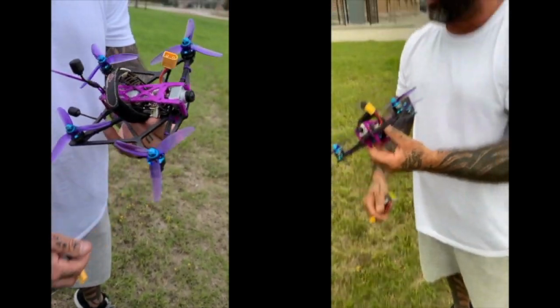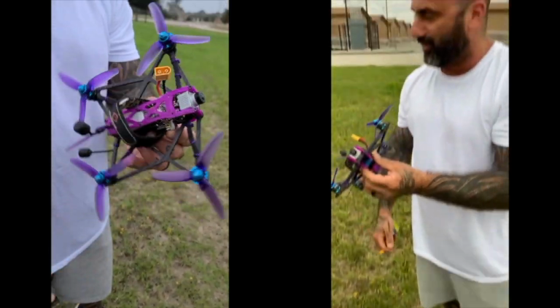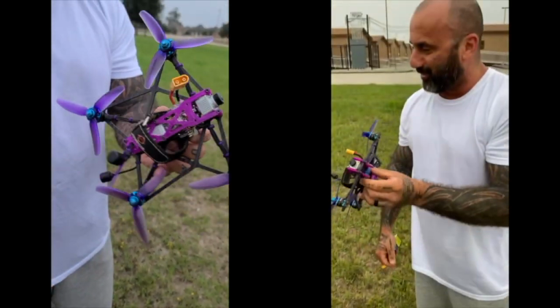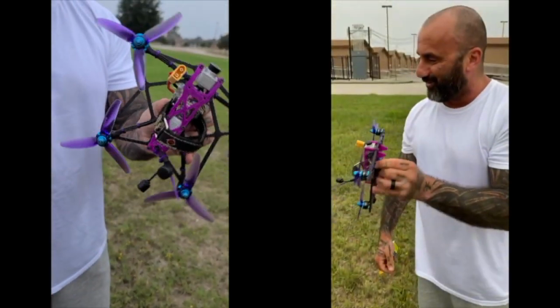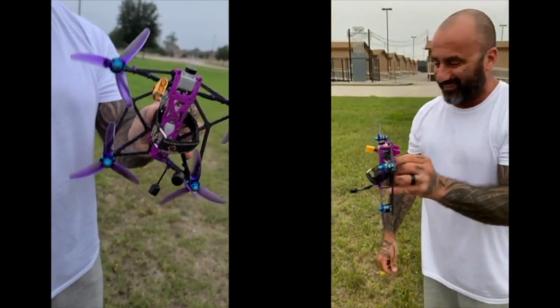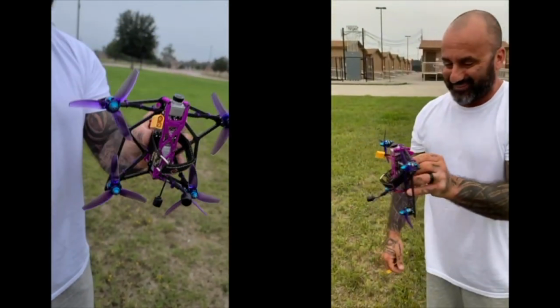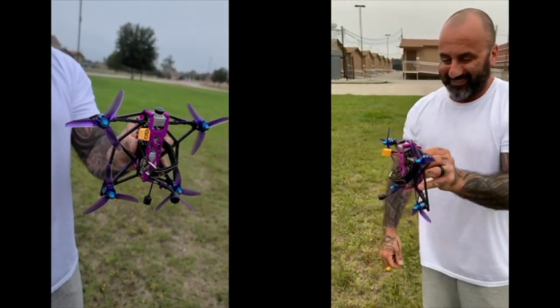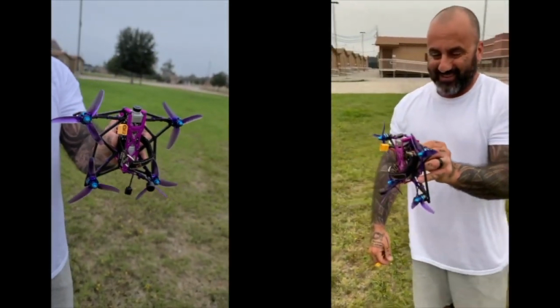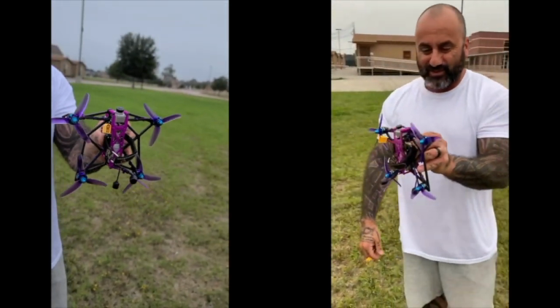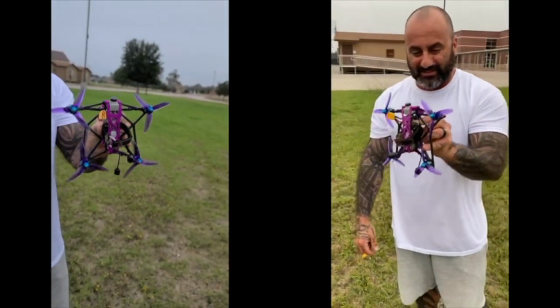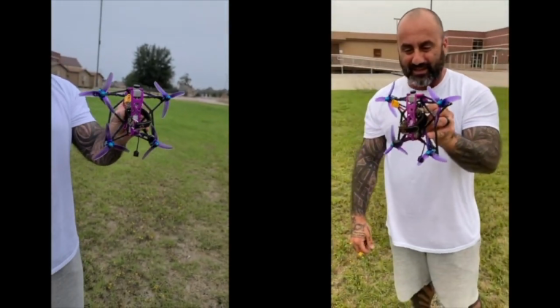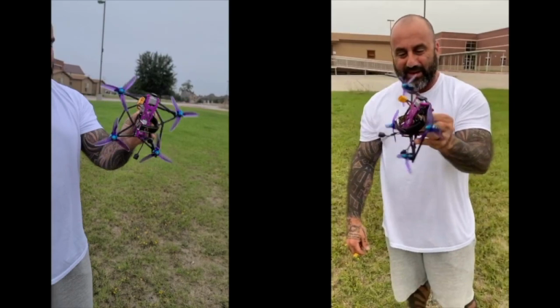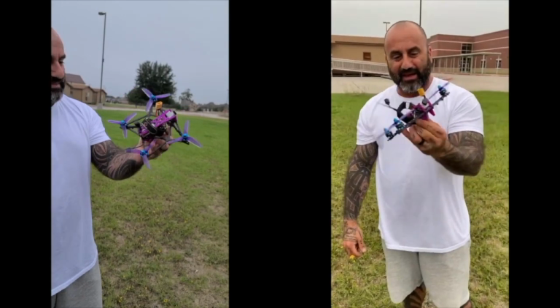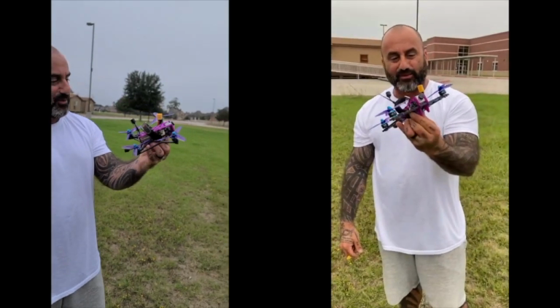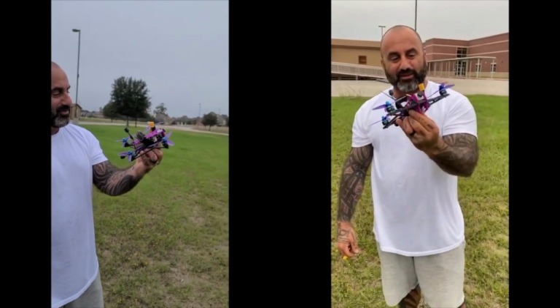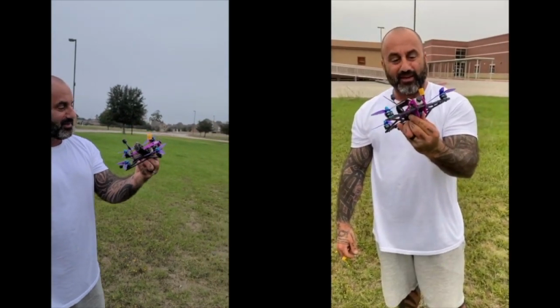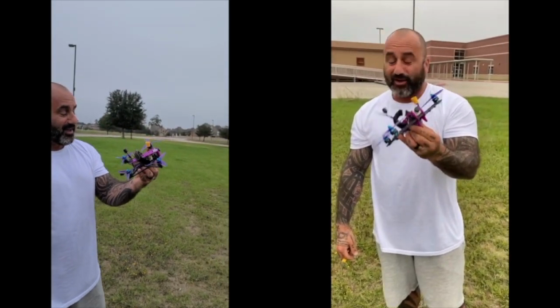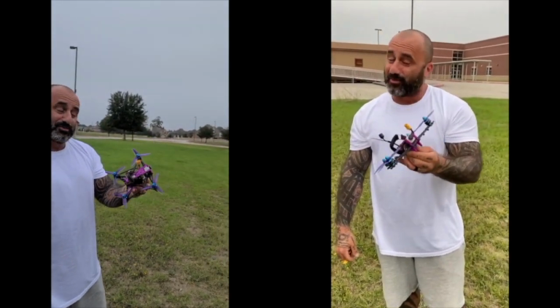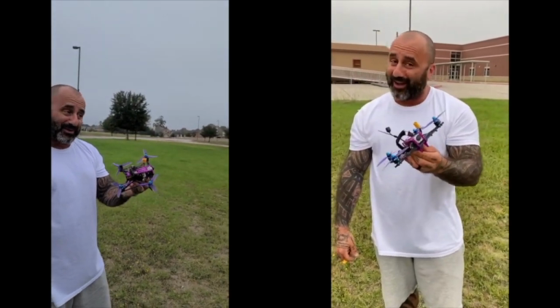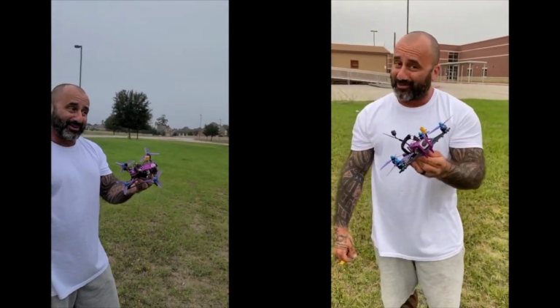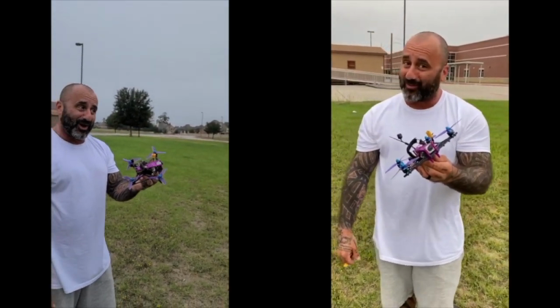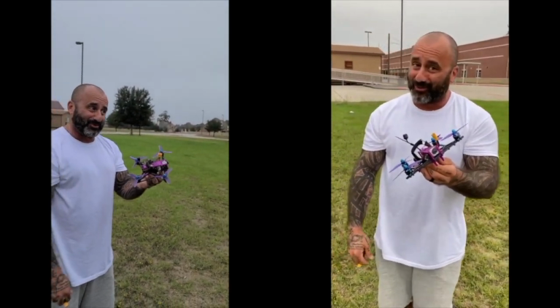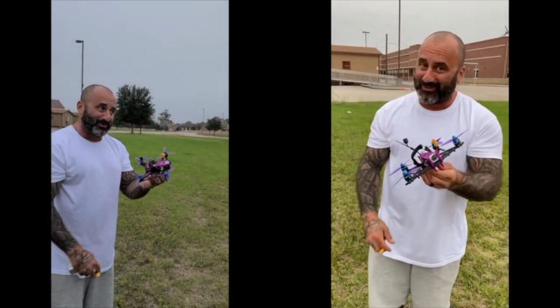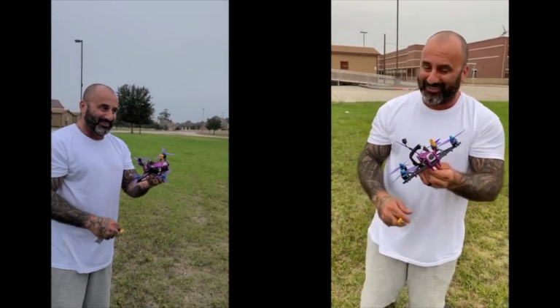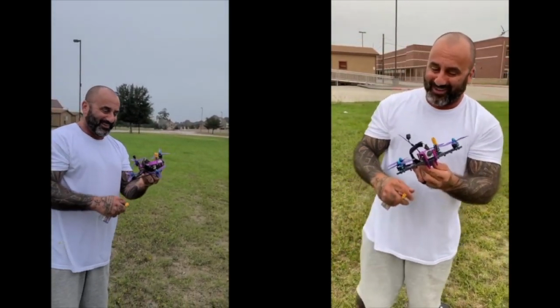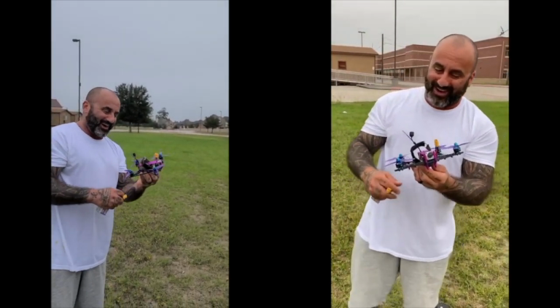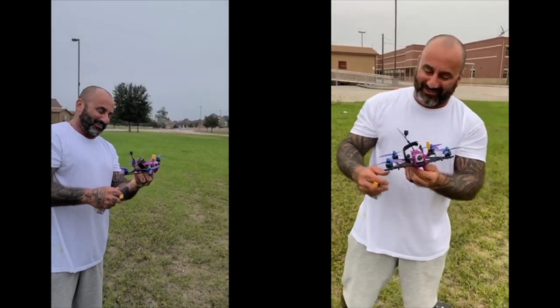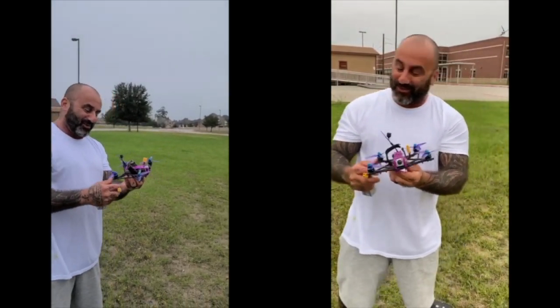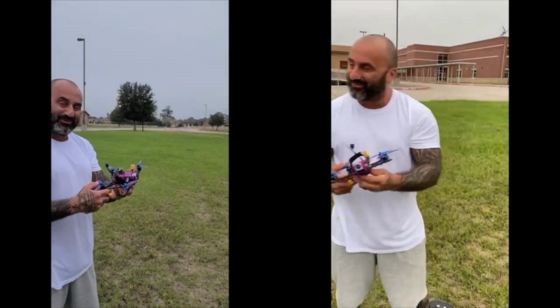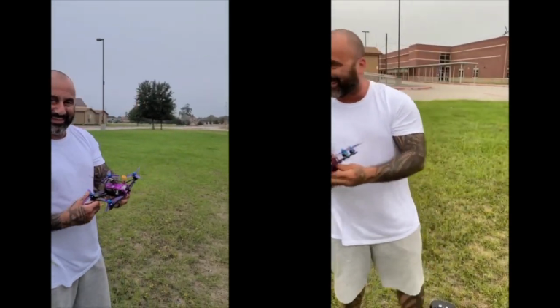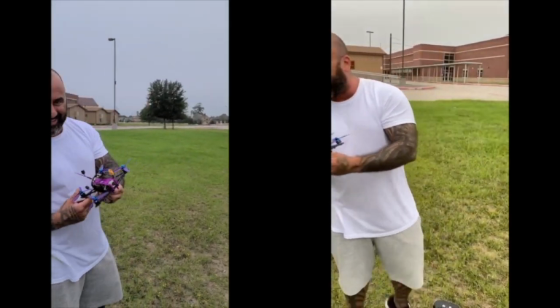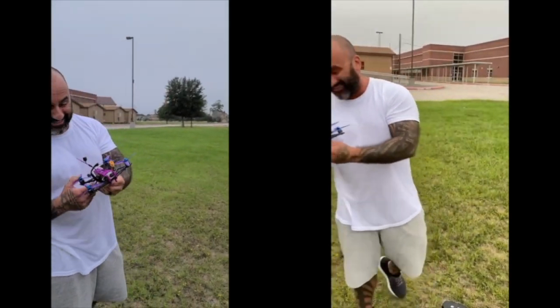What do y'all think? Pretty cool, huh? That's it, man. That was a pretty high drop too. All right, cool. Thanks guys, see ya.